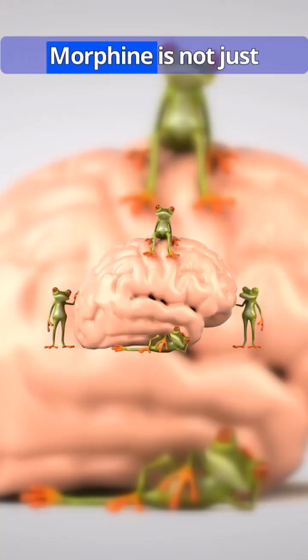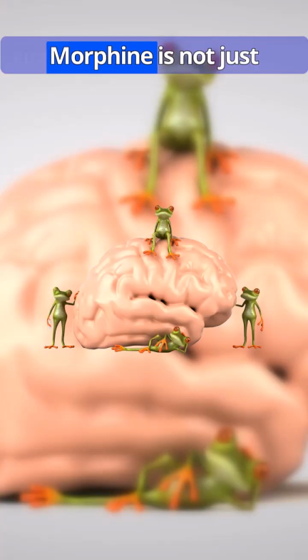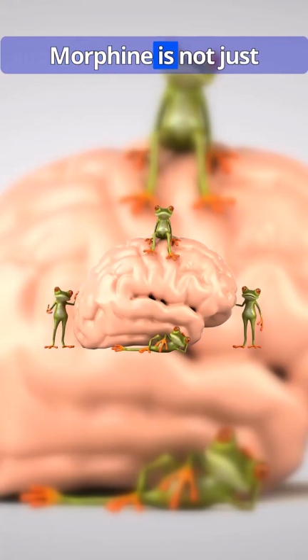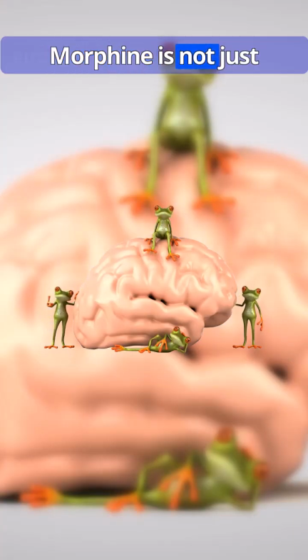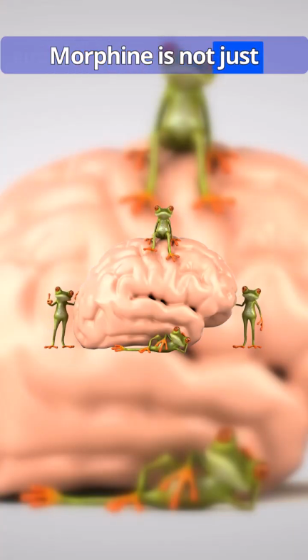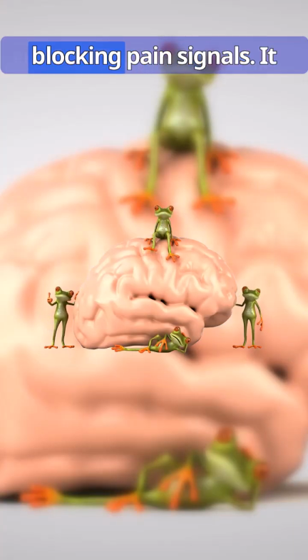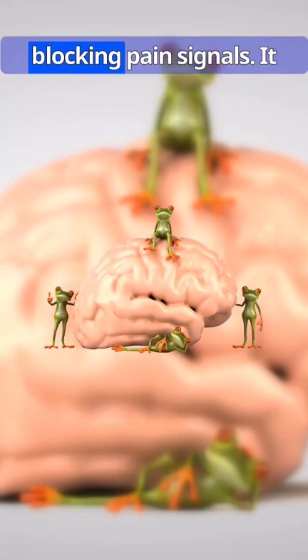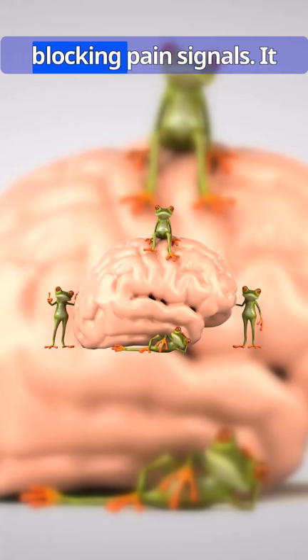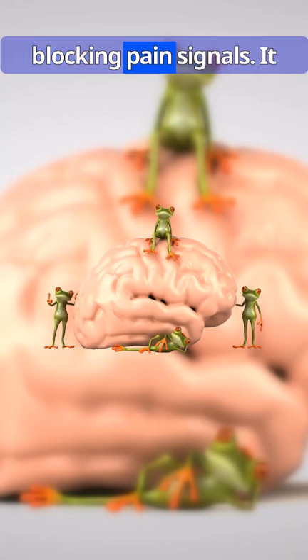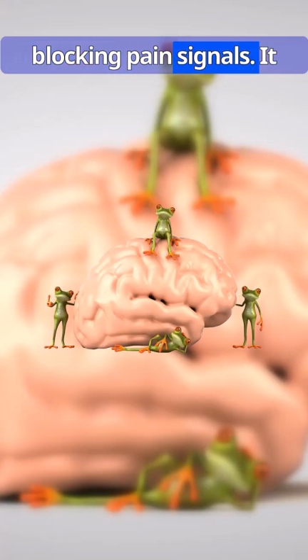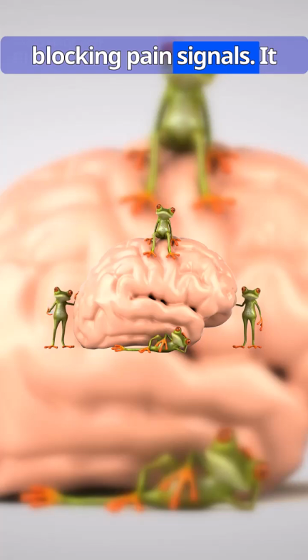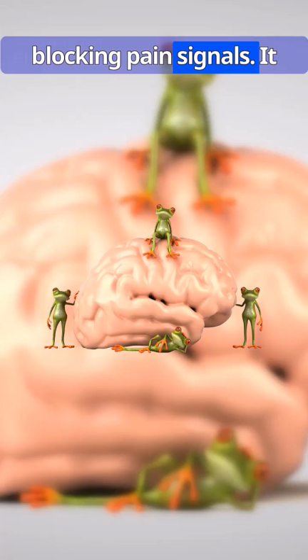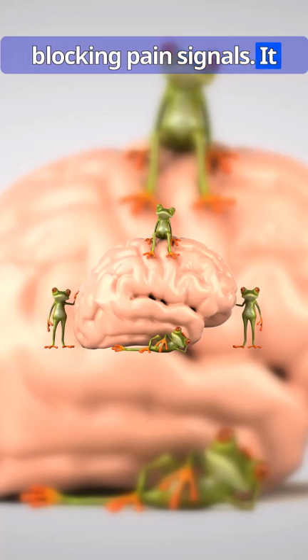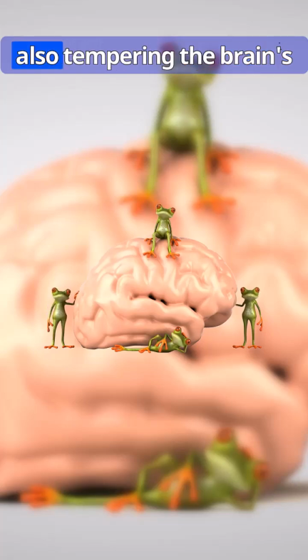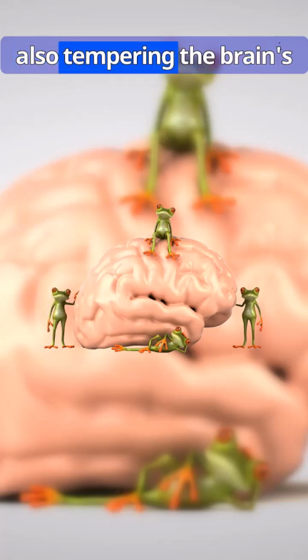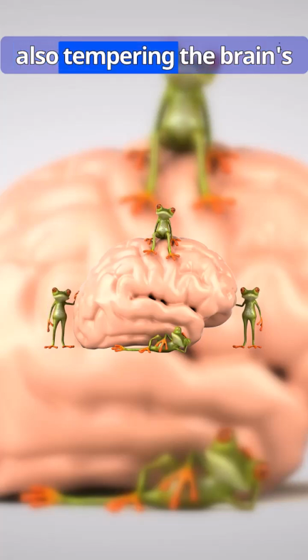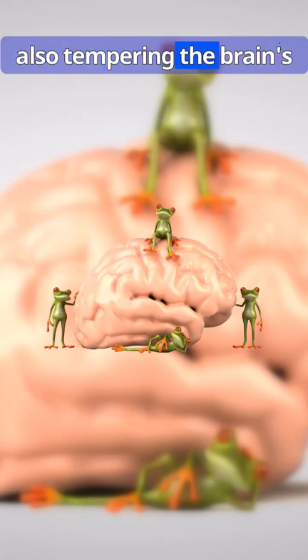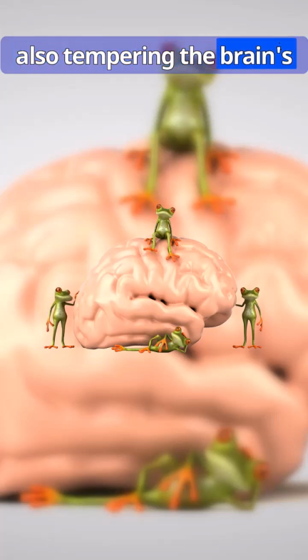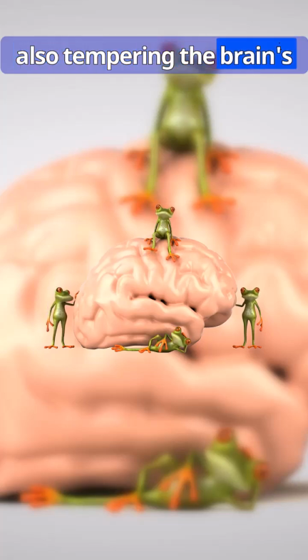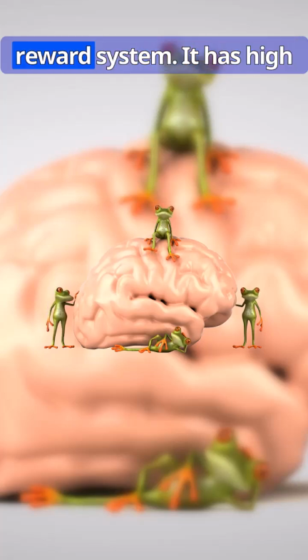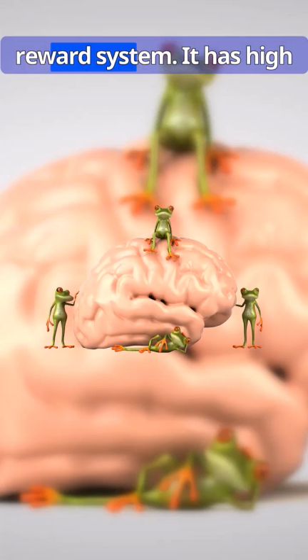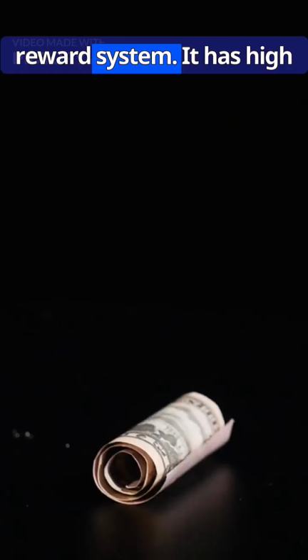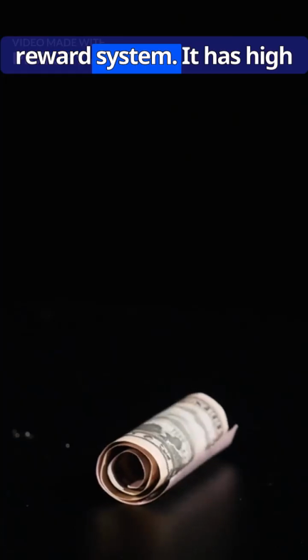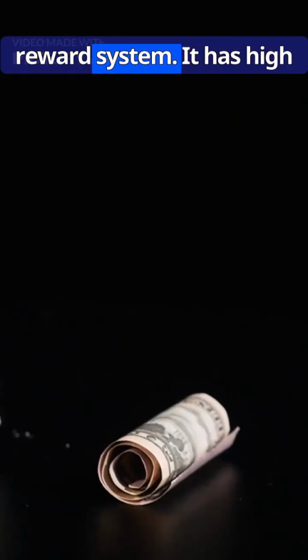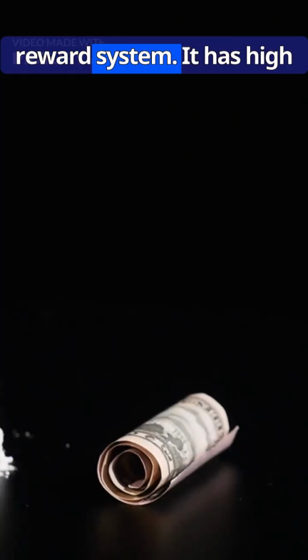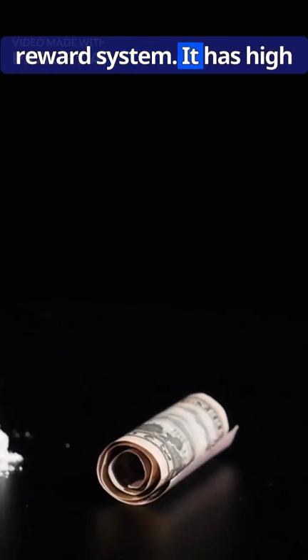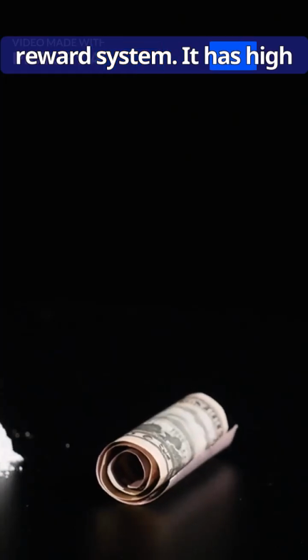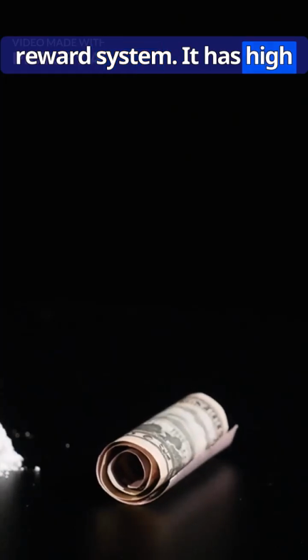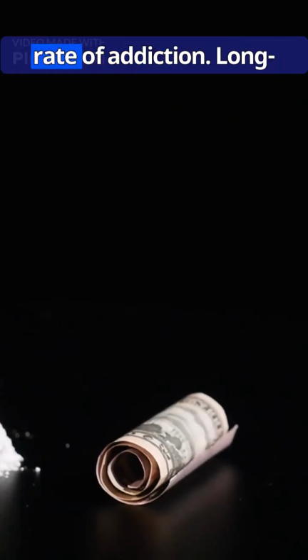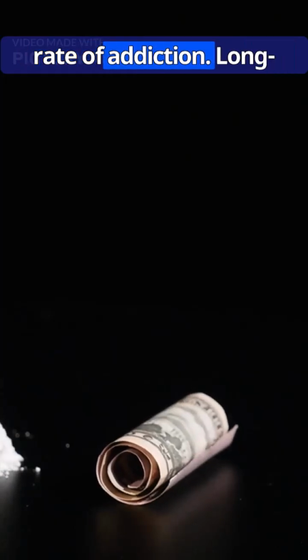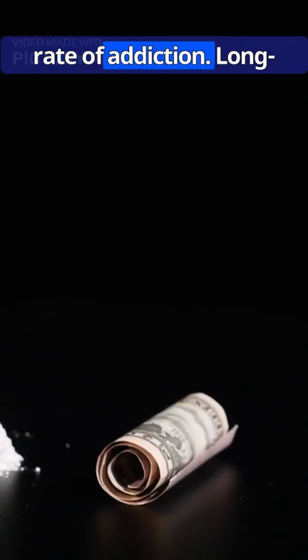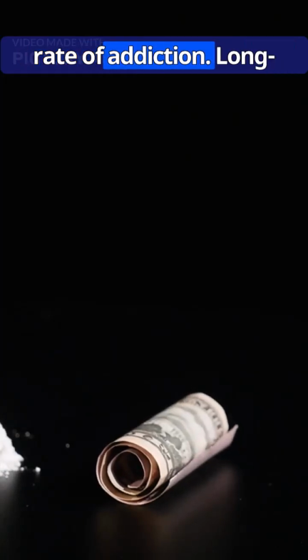Morphine is not just blocking pain signals — it's also tampering with the brain's reward system. It has a high rate of addiction.